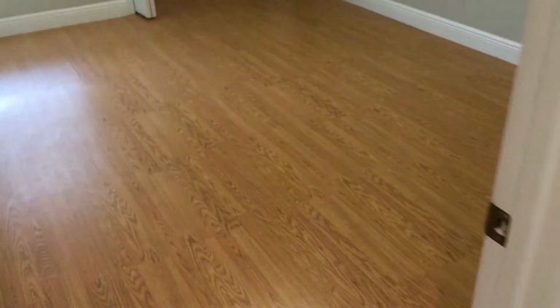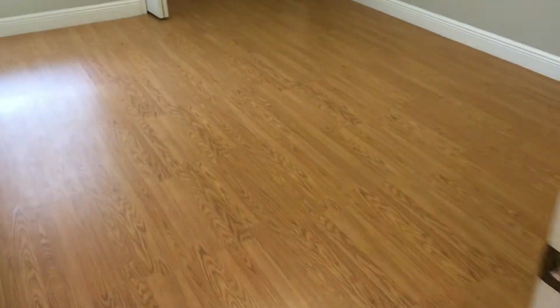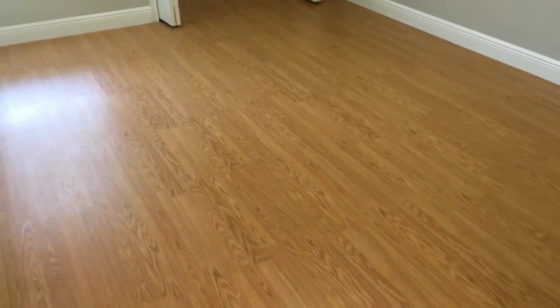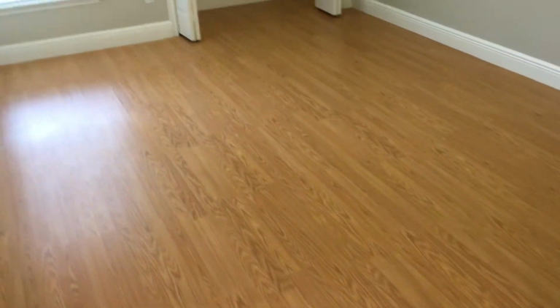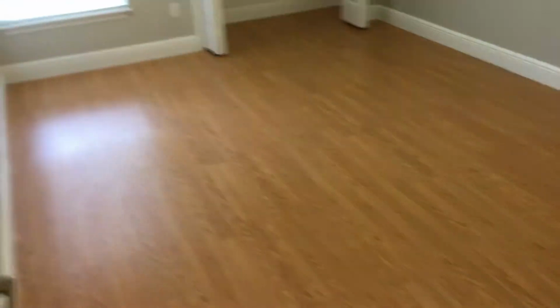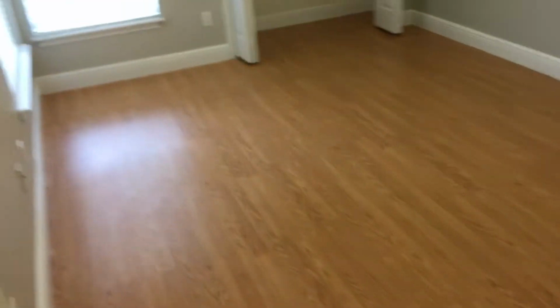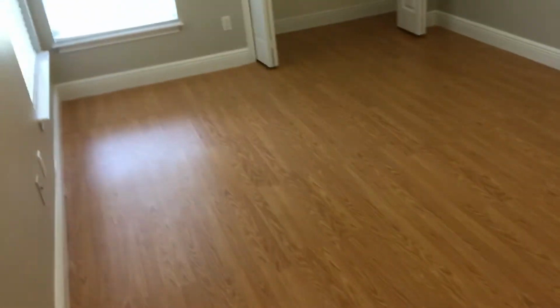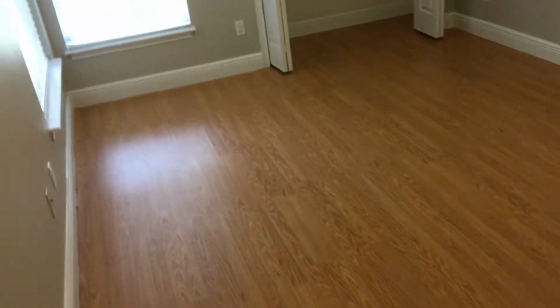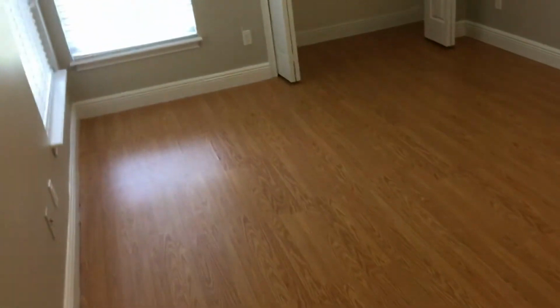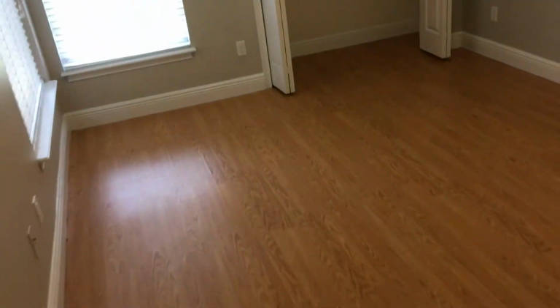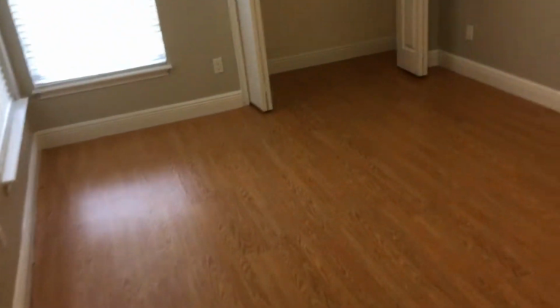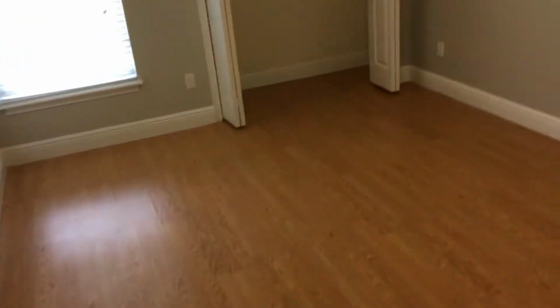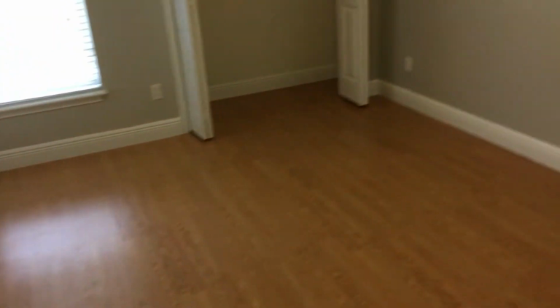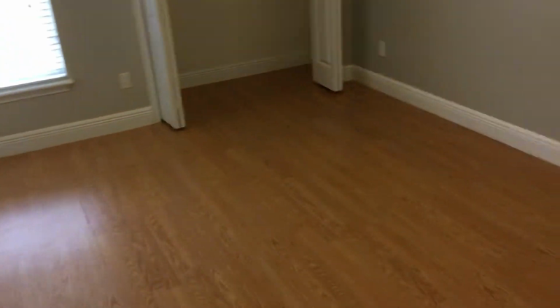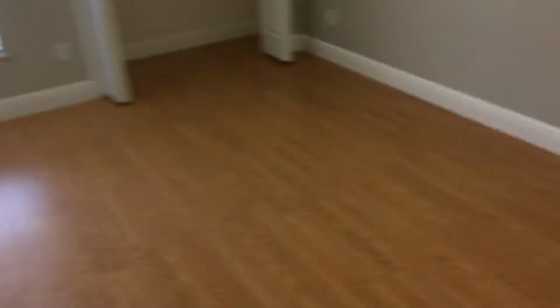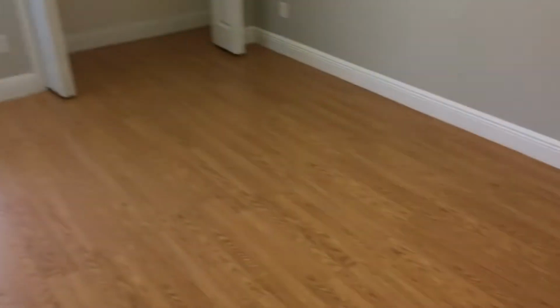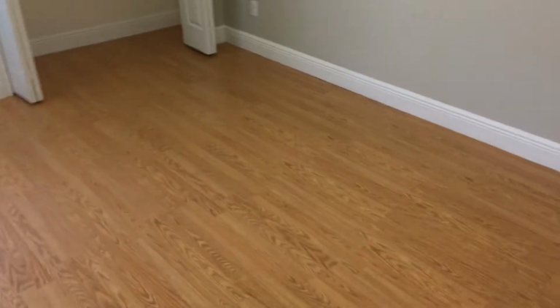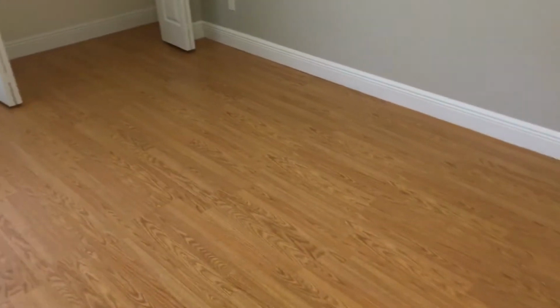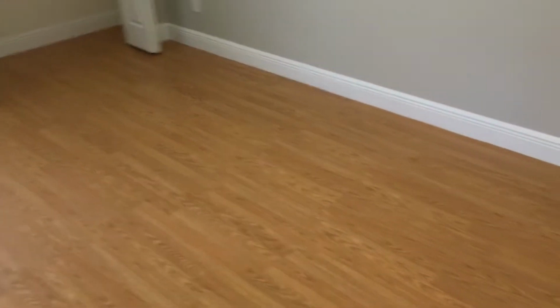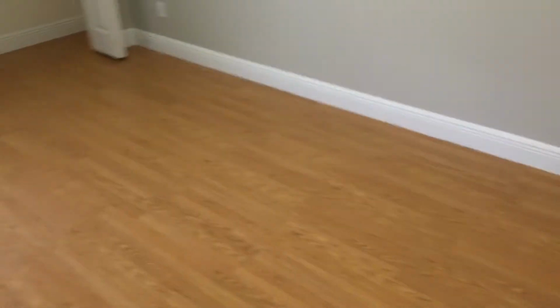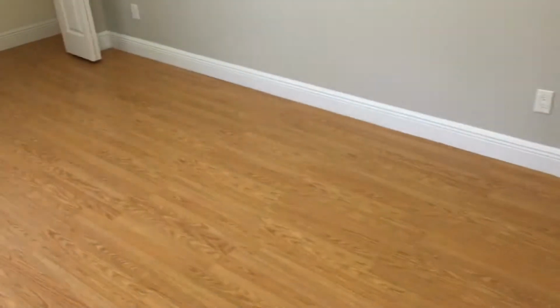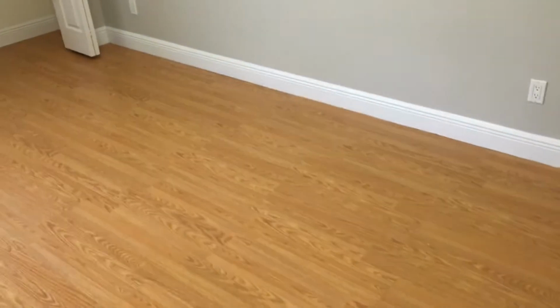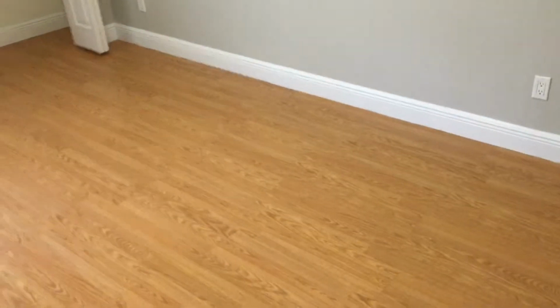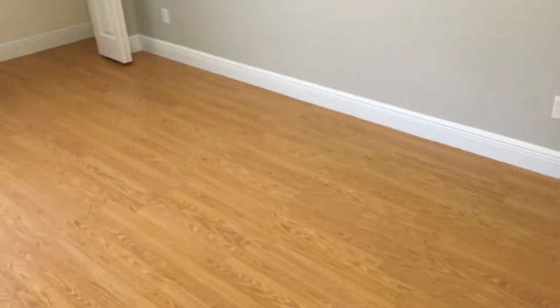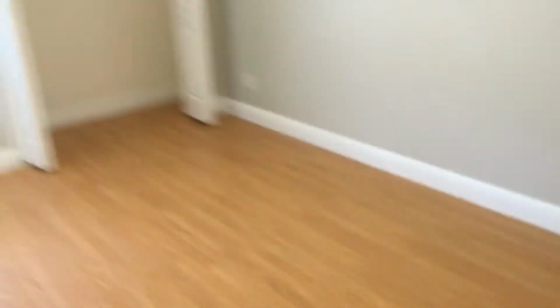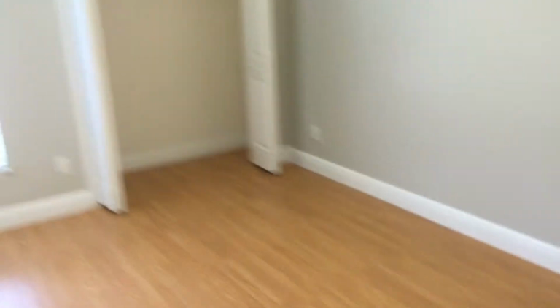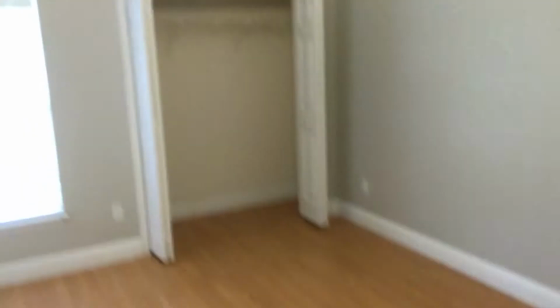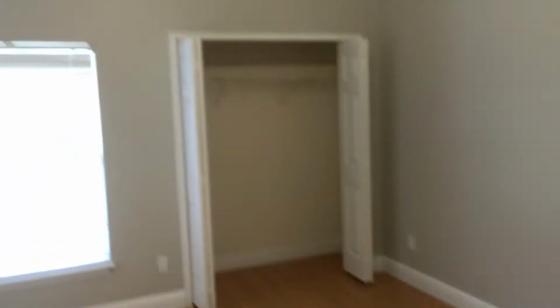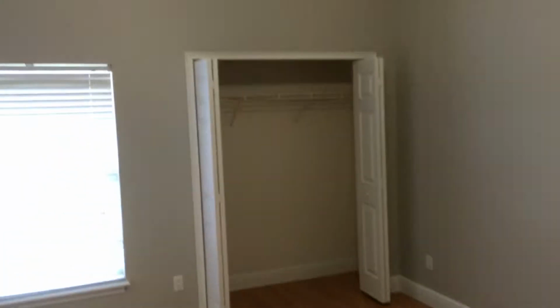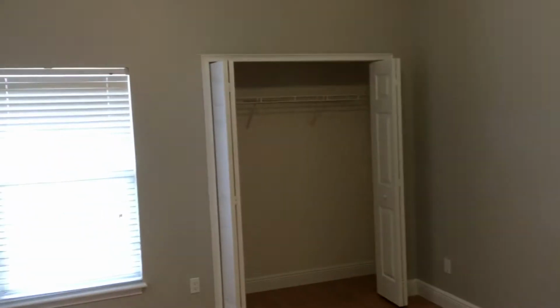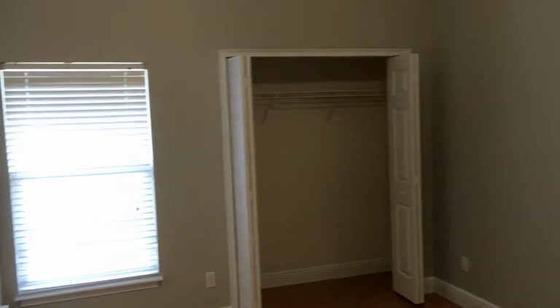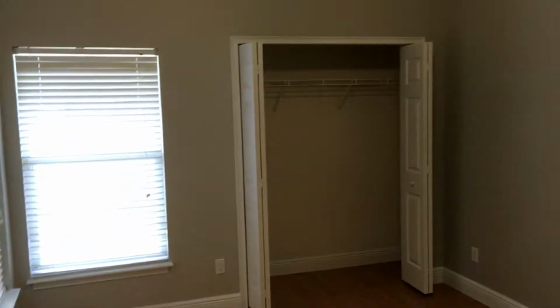This would be a second bedroom. It's a decent size, pretty long, with a big closet.